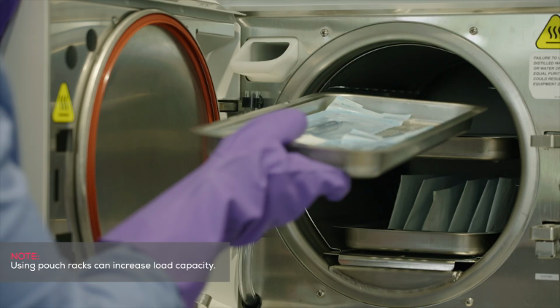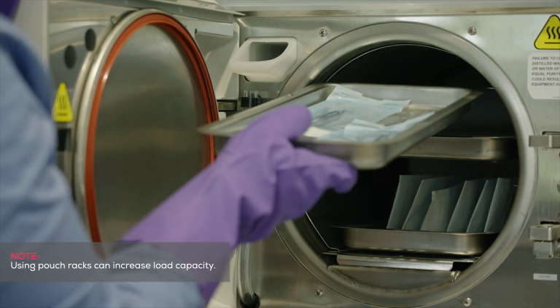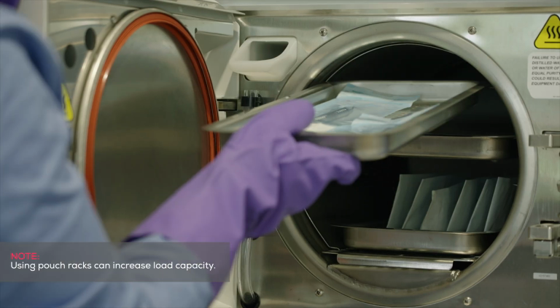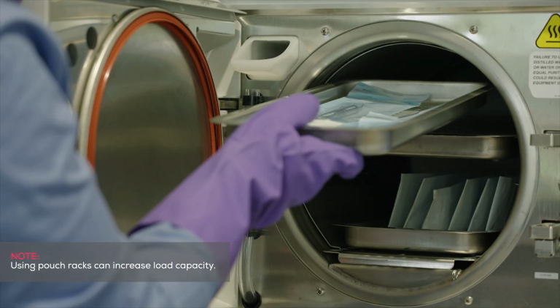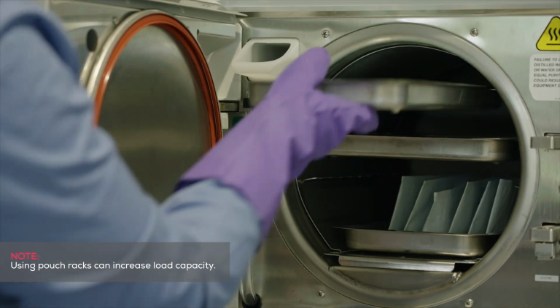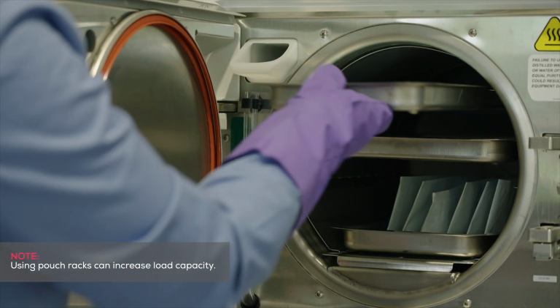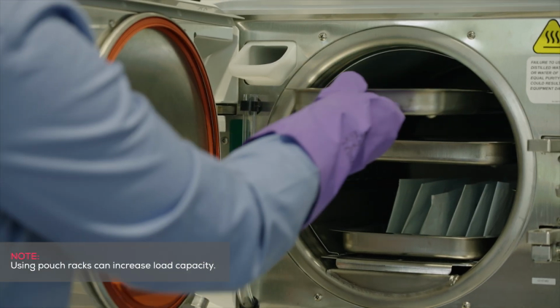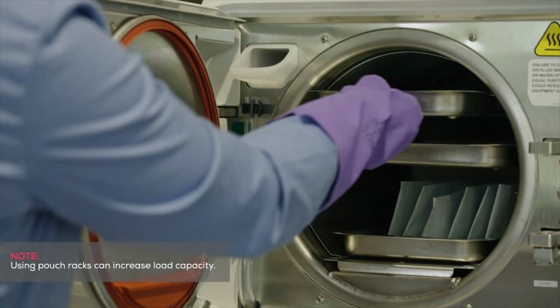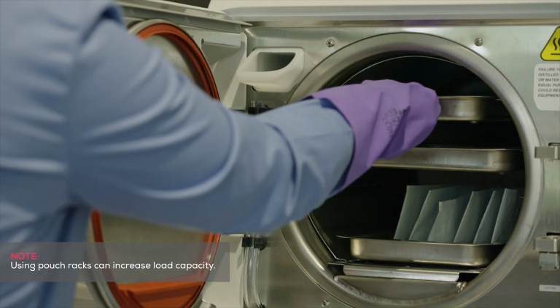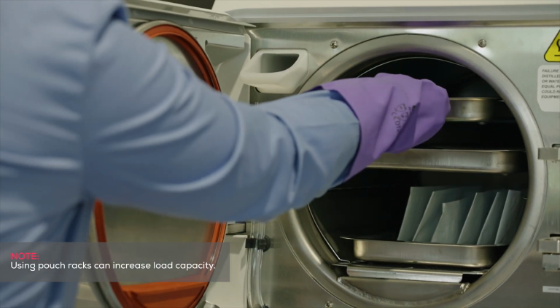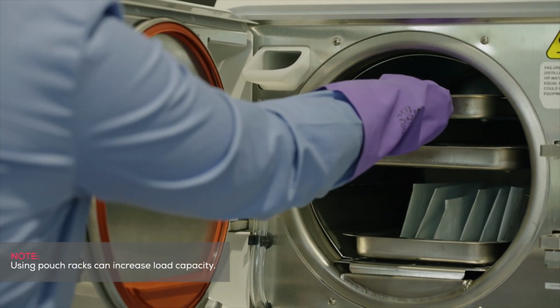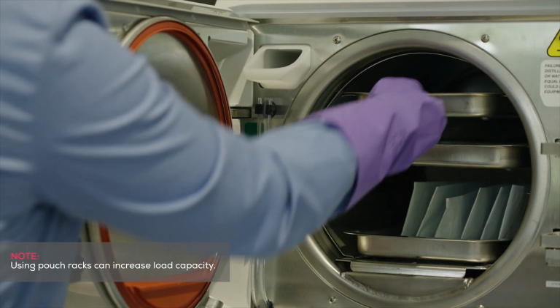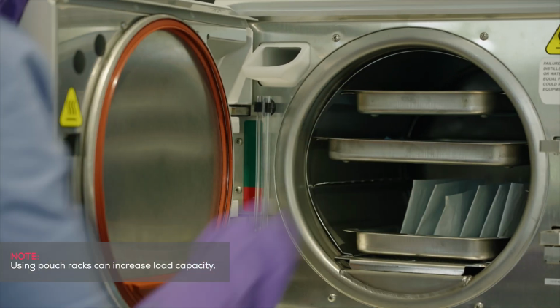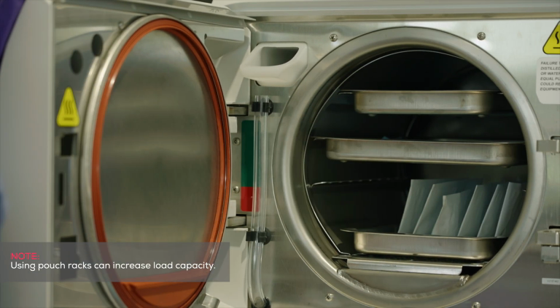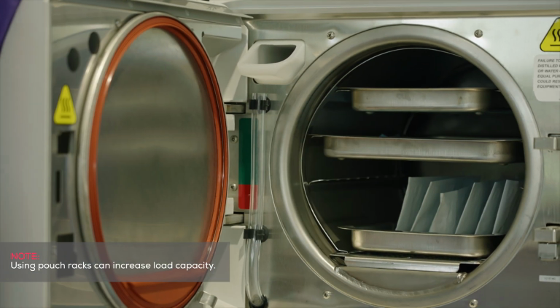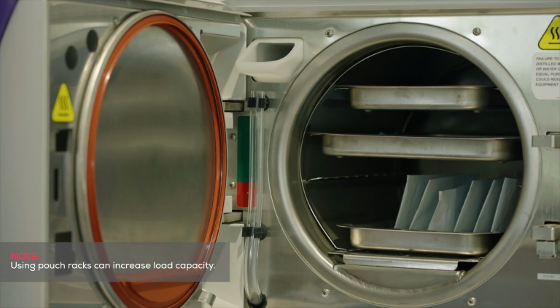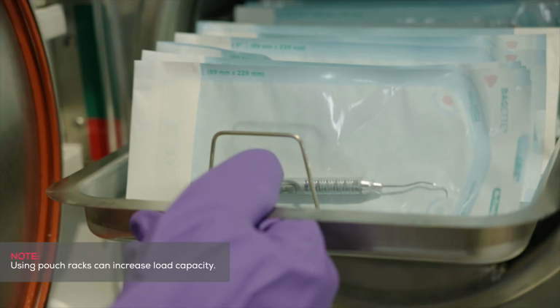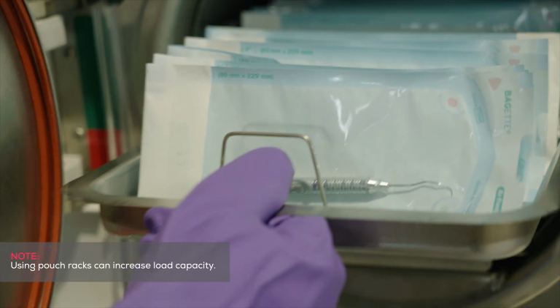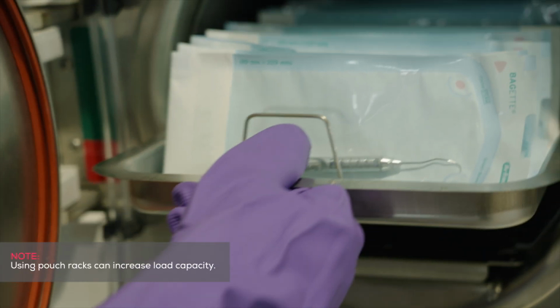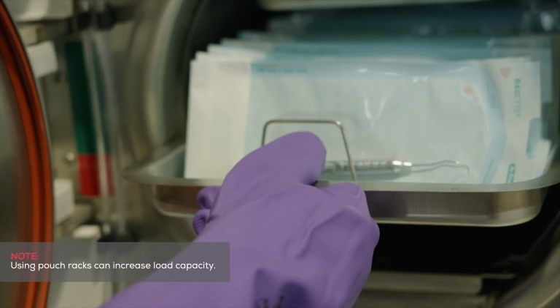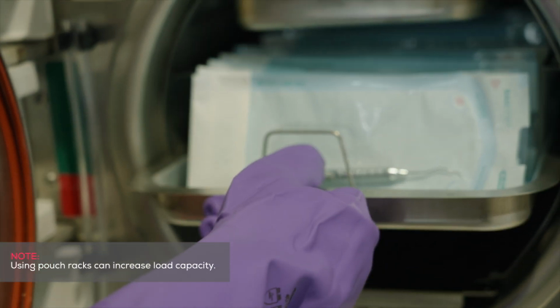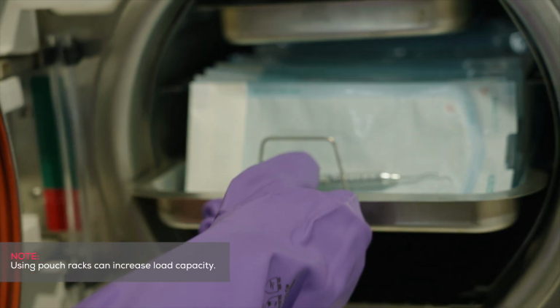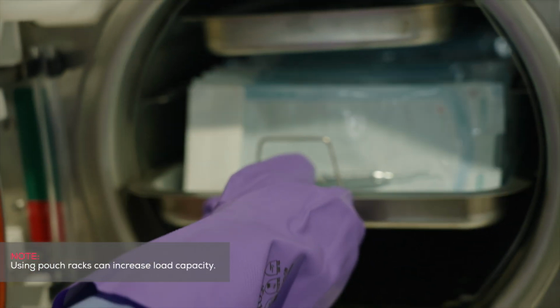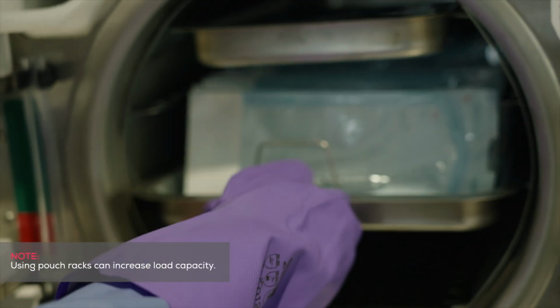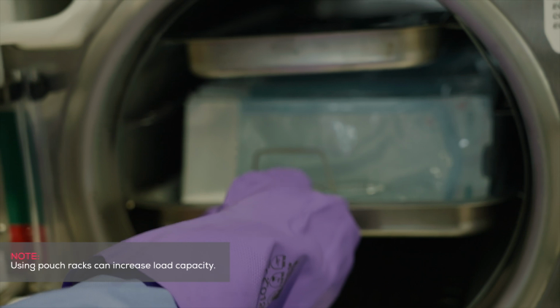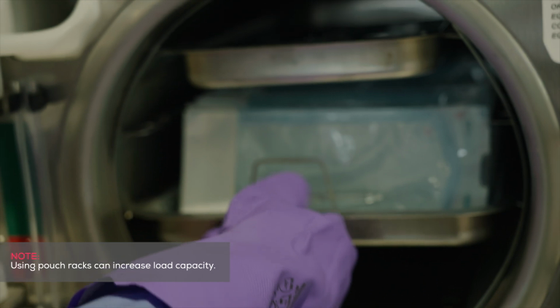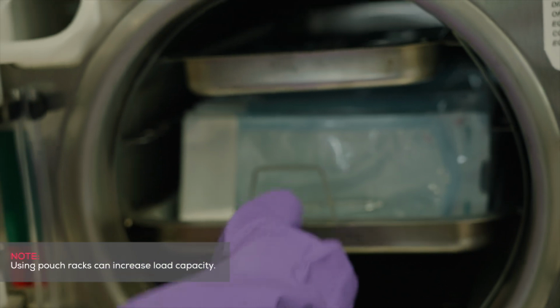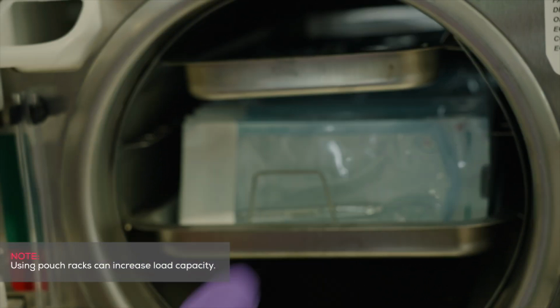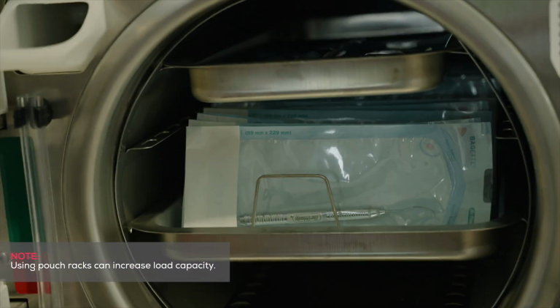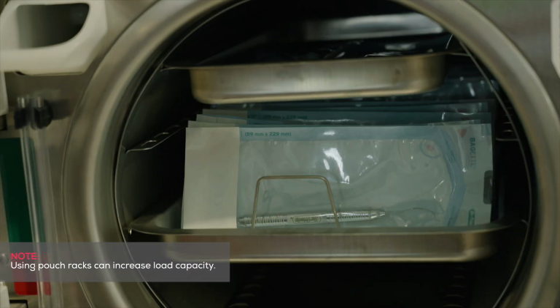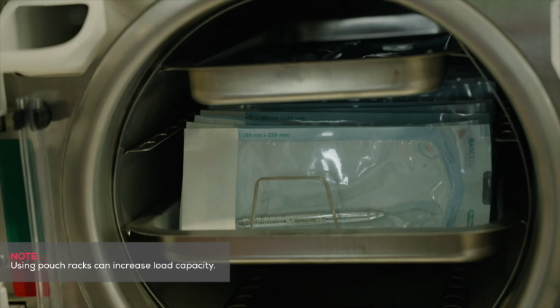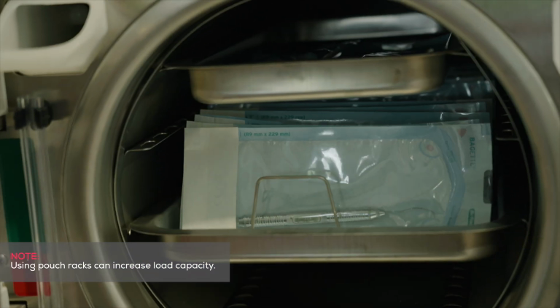By using pouch racks, you can increase the number of pouches you are able to load in a single cycle.